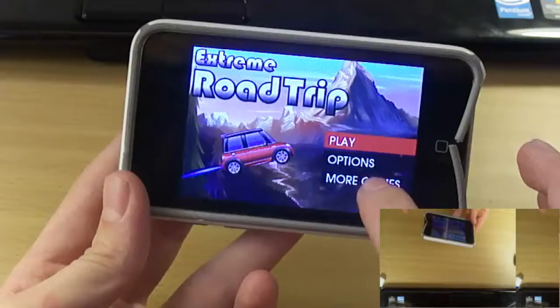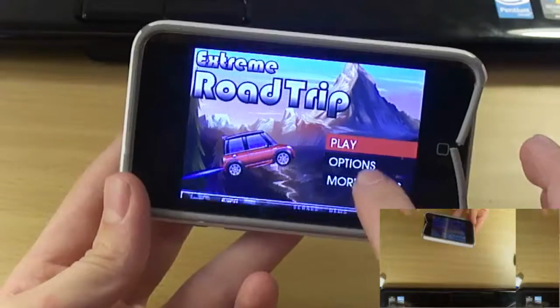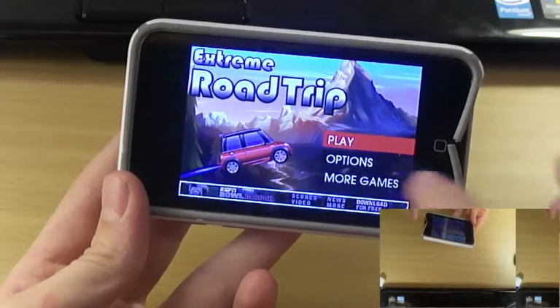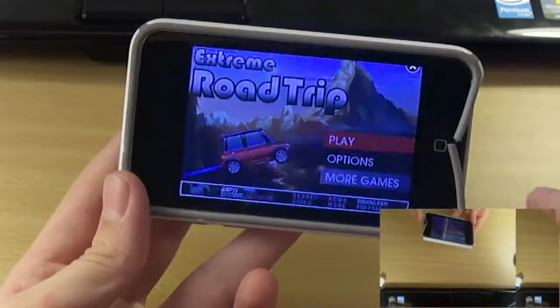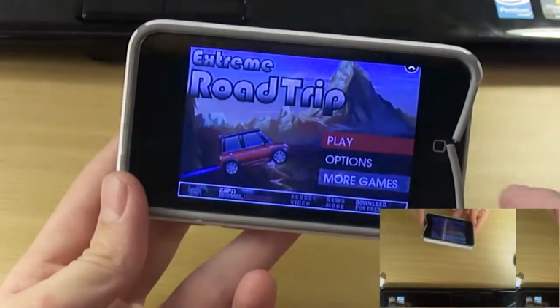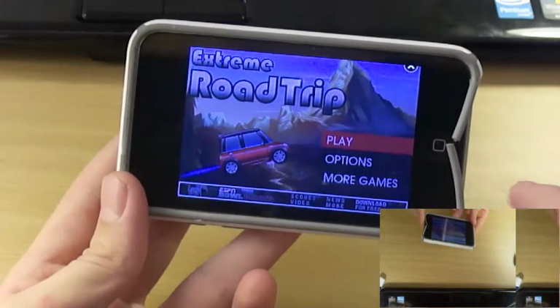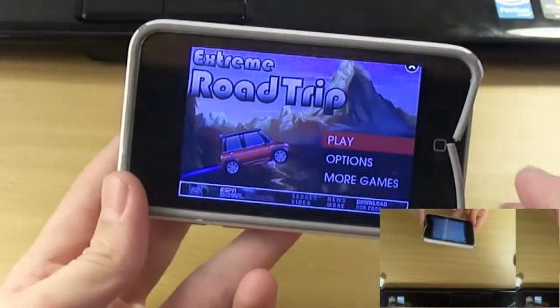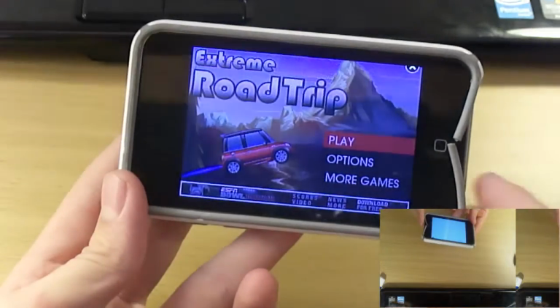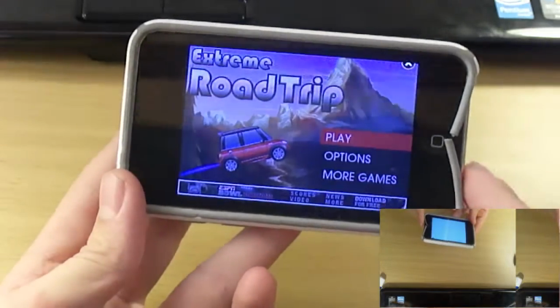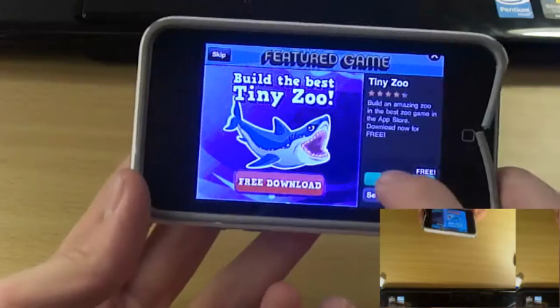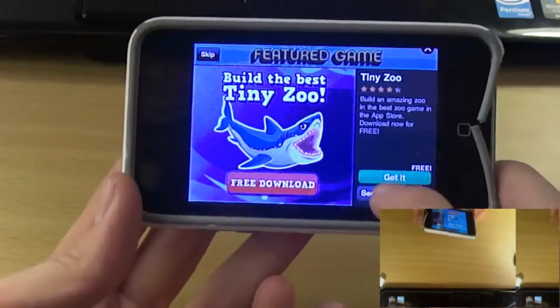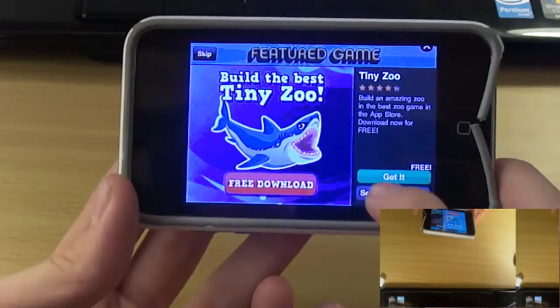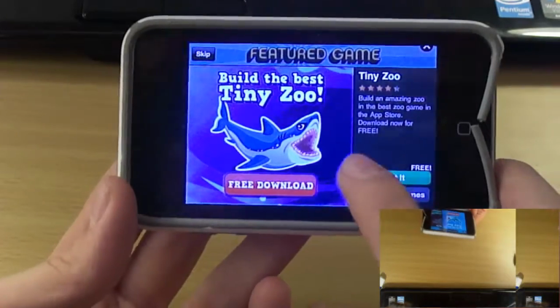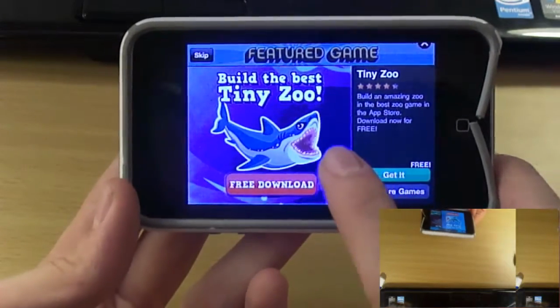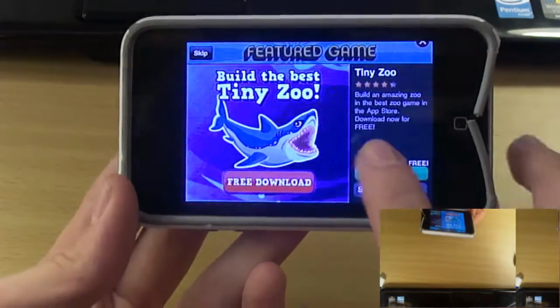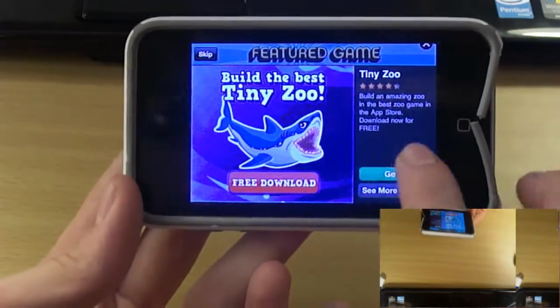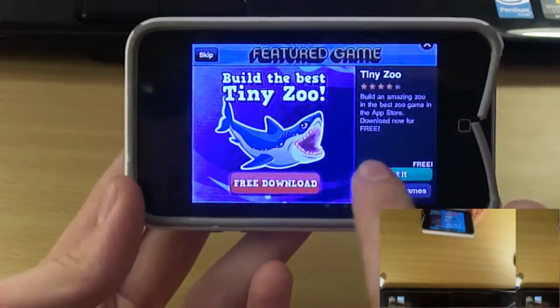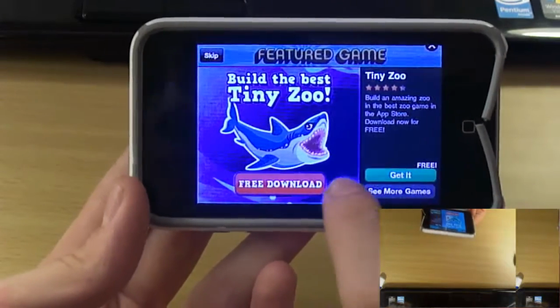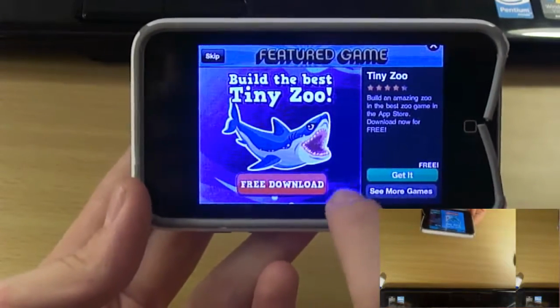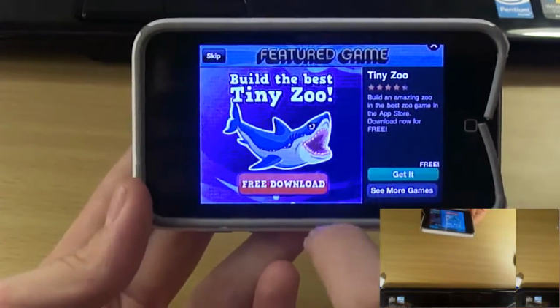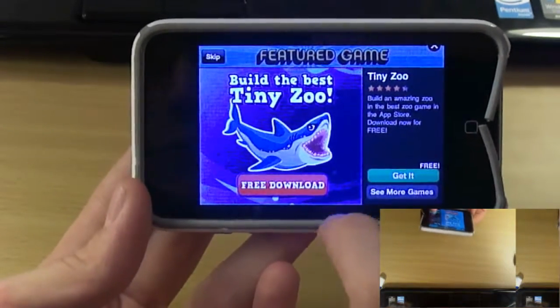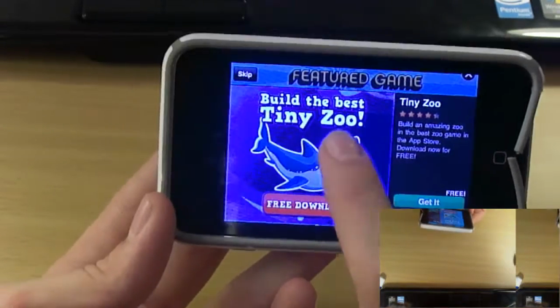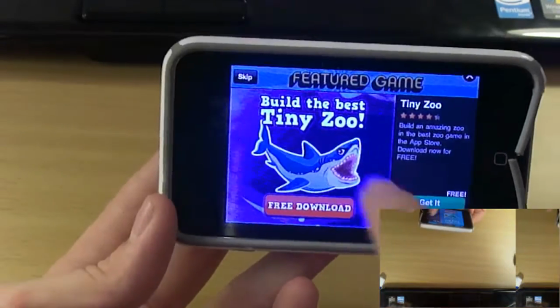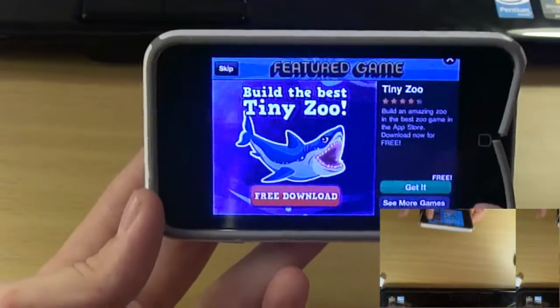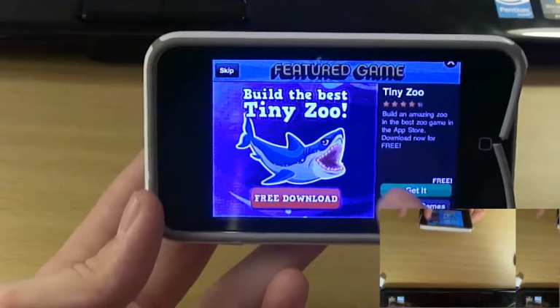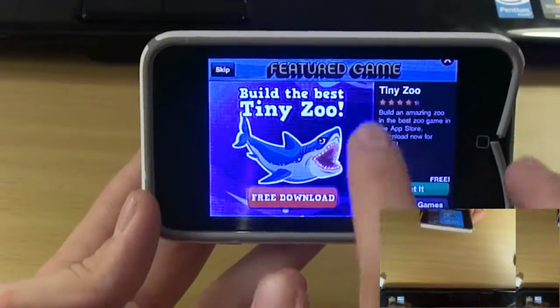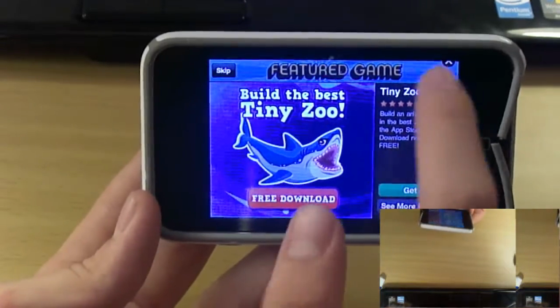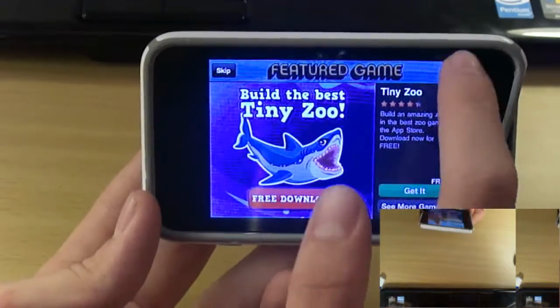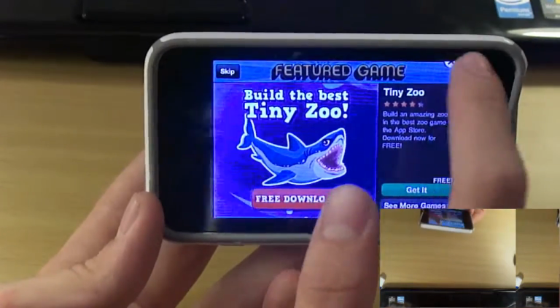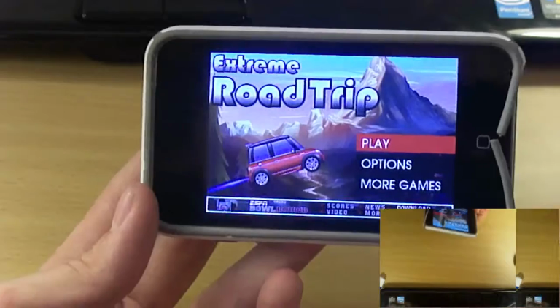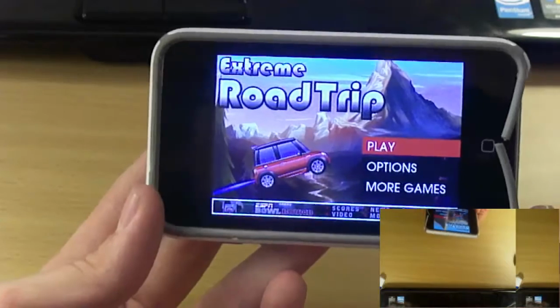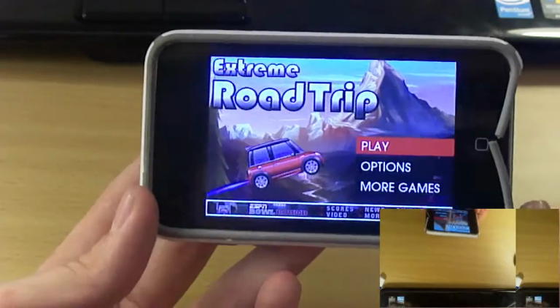Then you have more games, and then you have Tiny Zoo. And I think that's it.